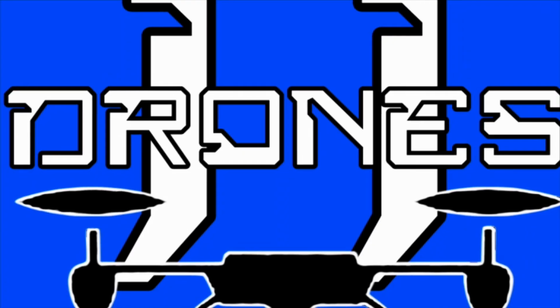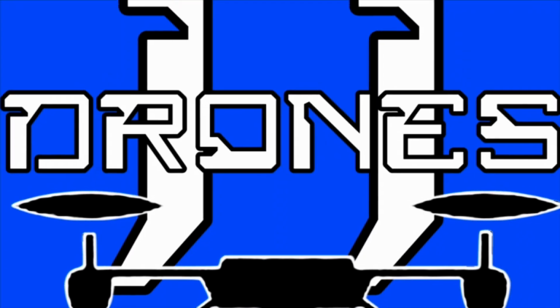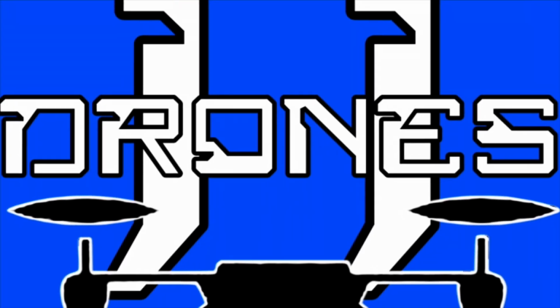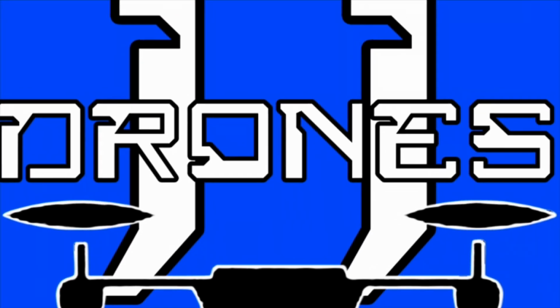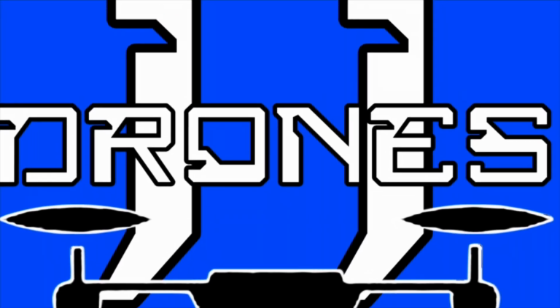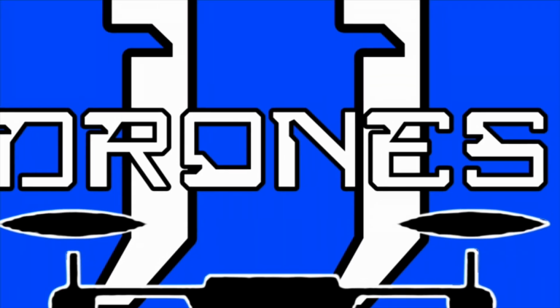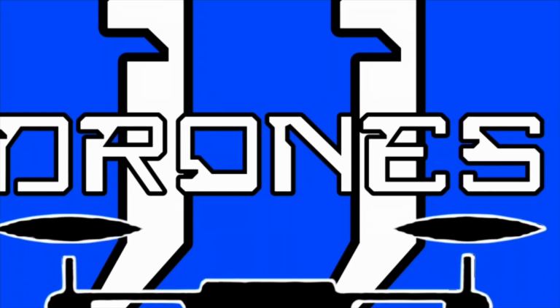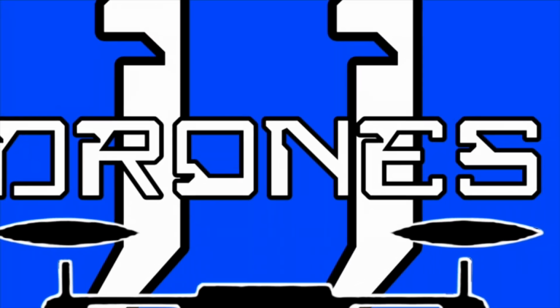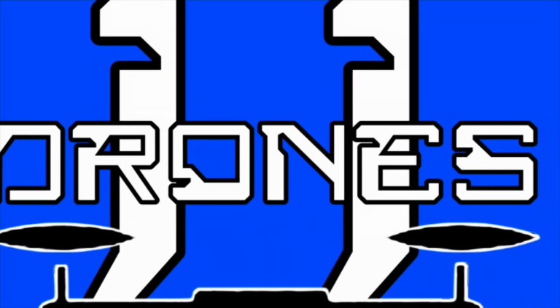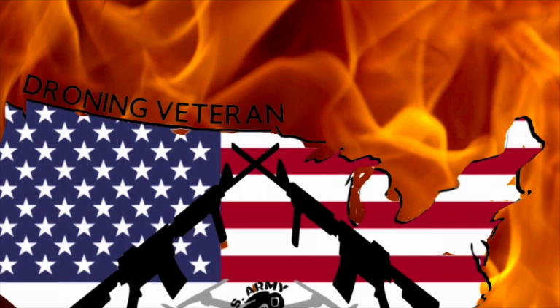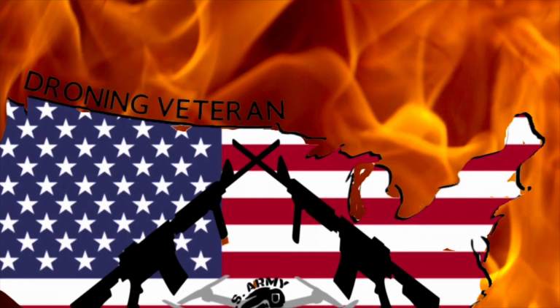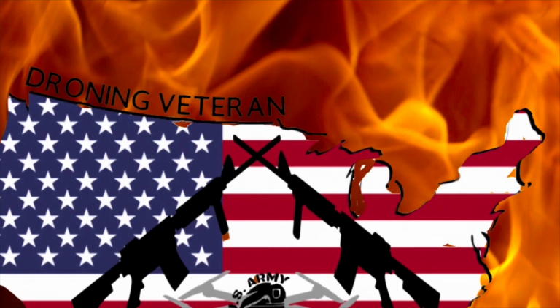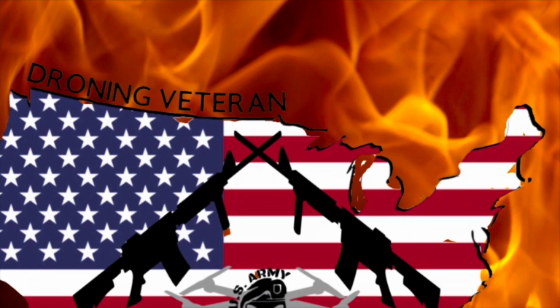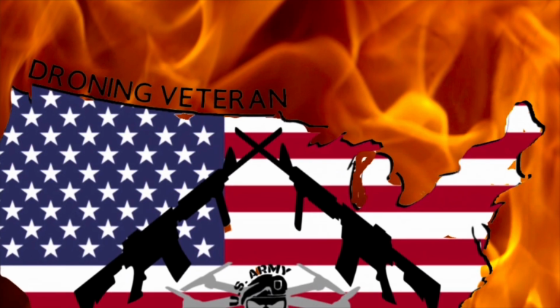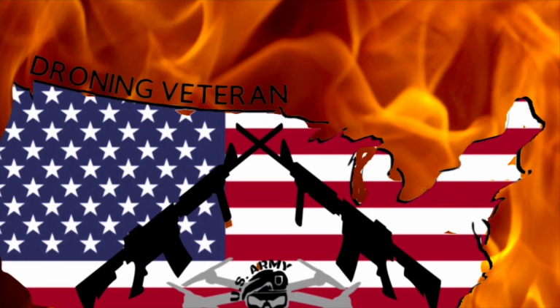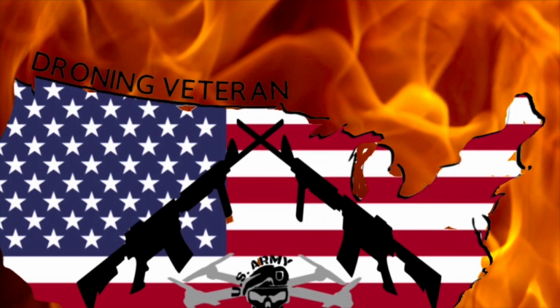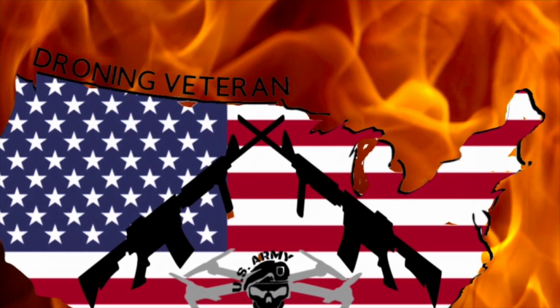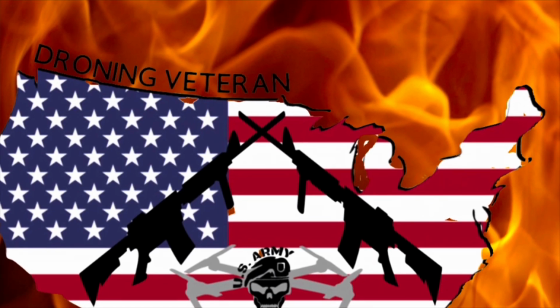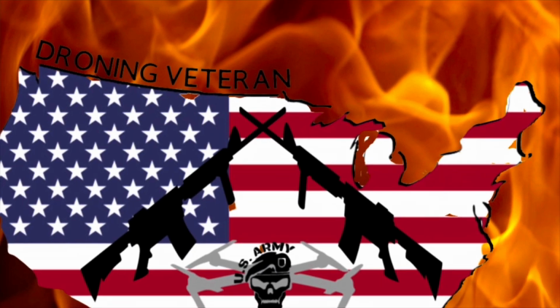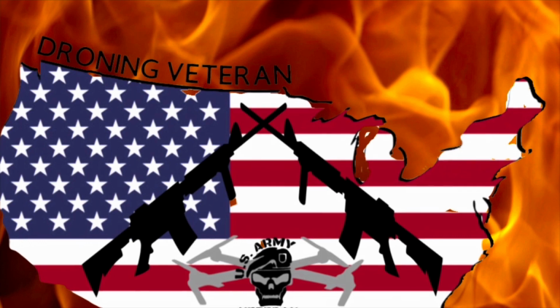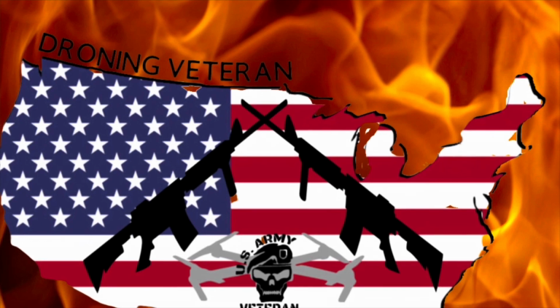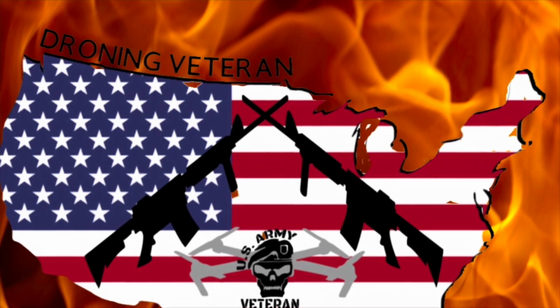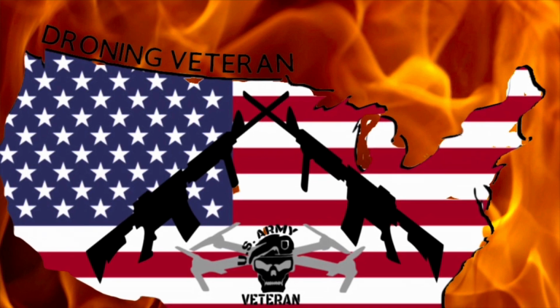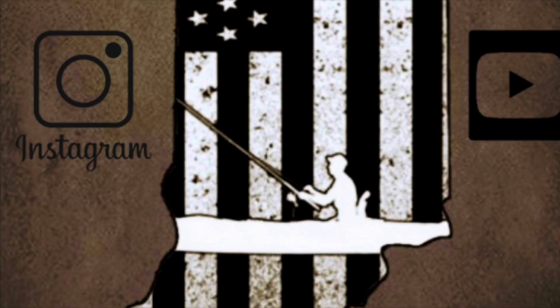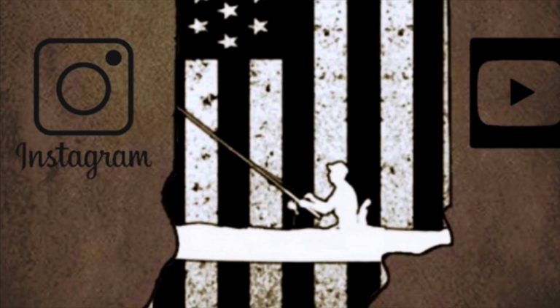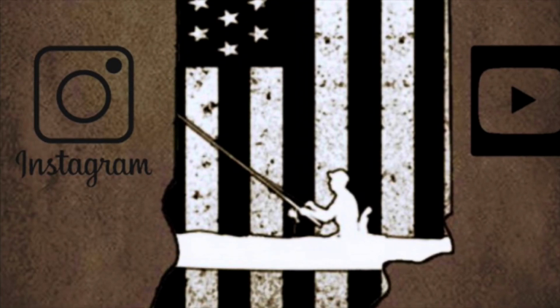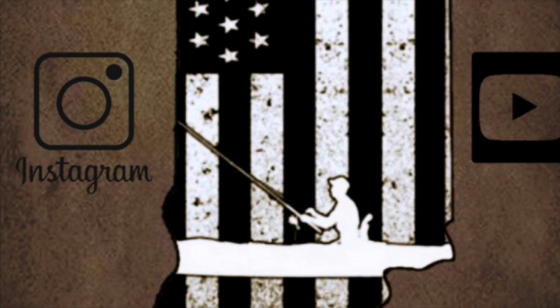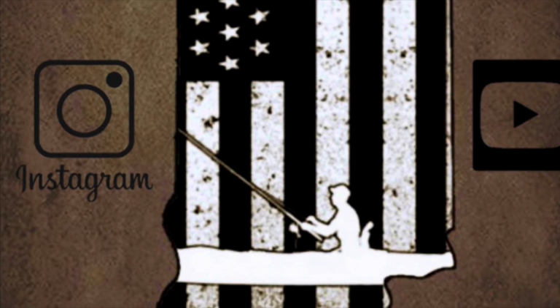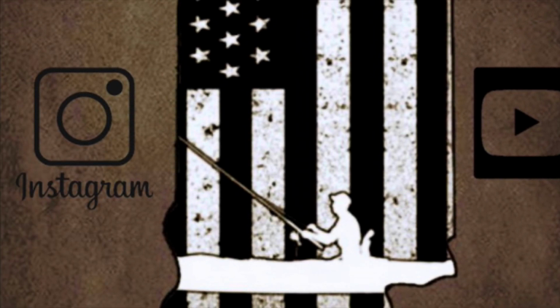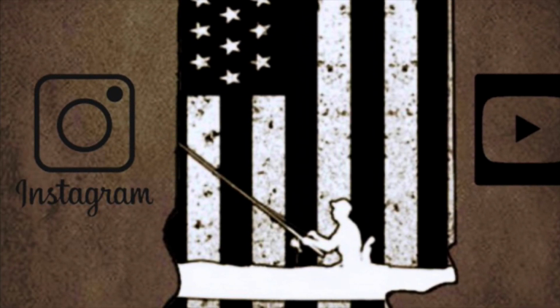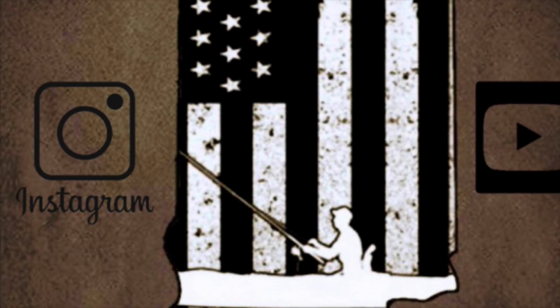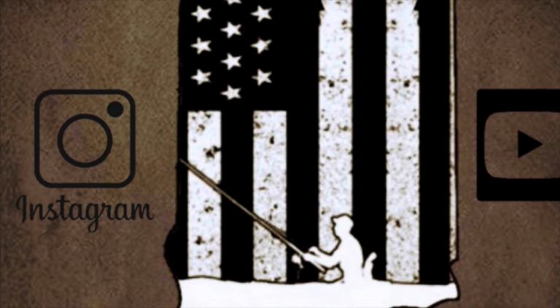This video is sponsored by JJ Drones, The Droning Veteran, and Chillin' in Indiana Carle.